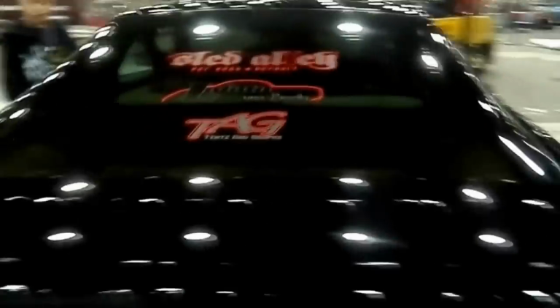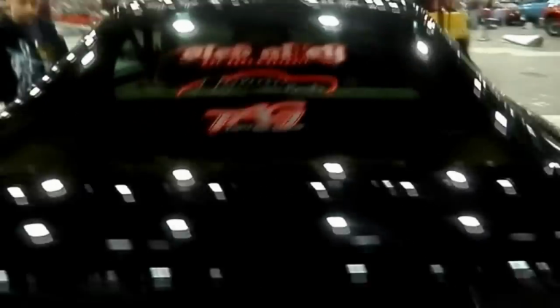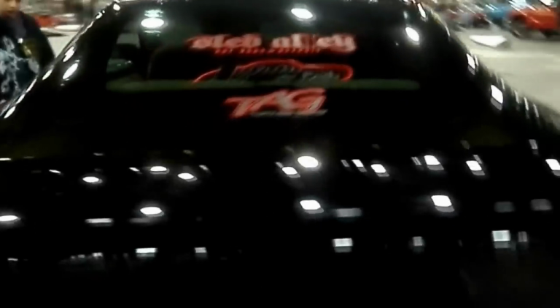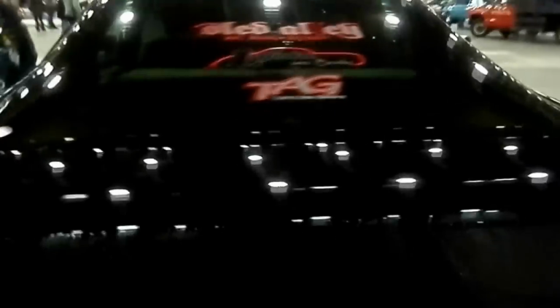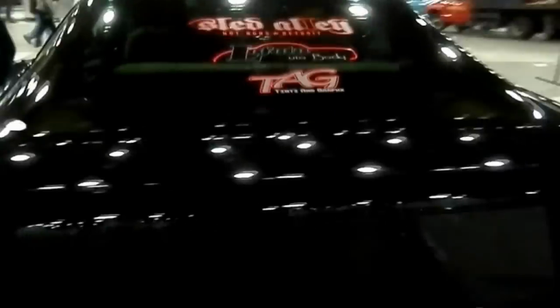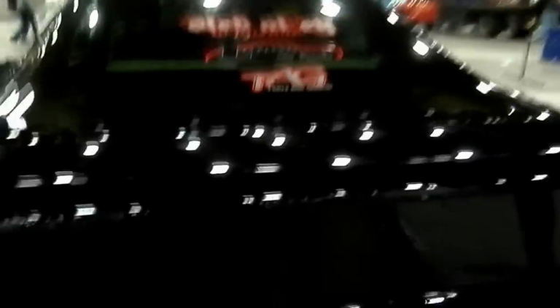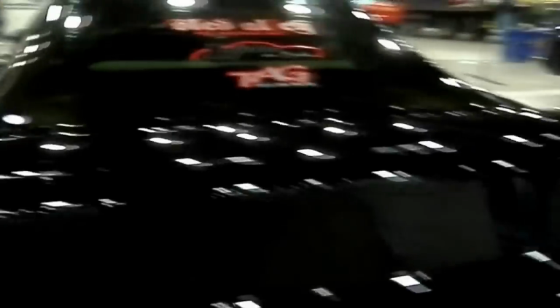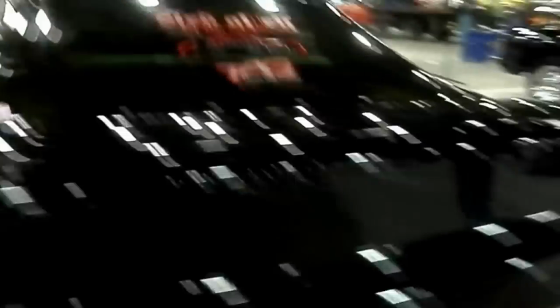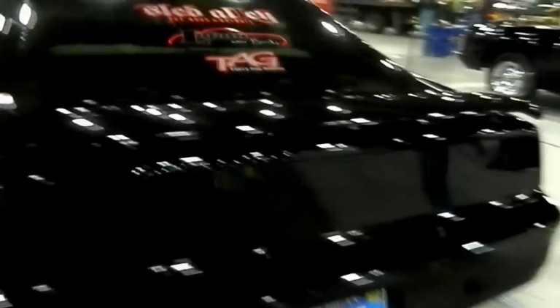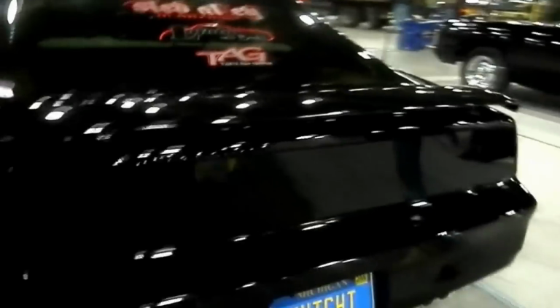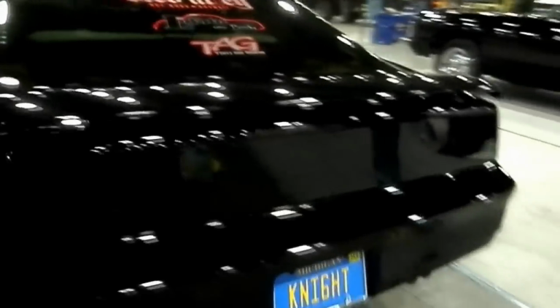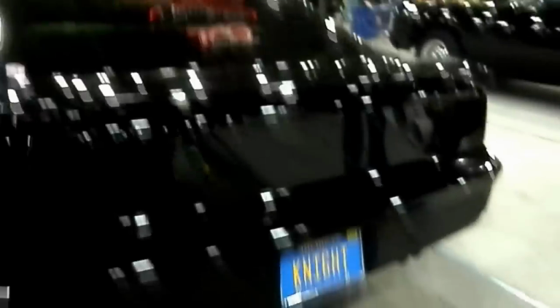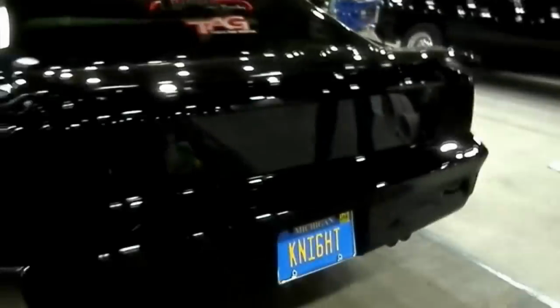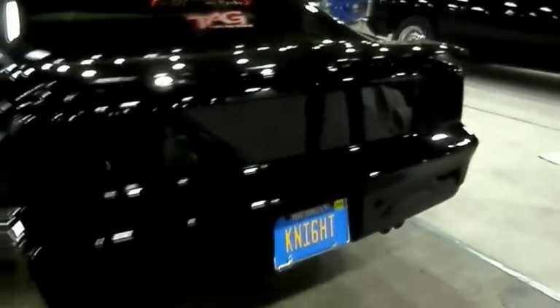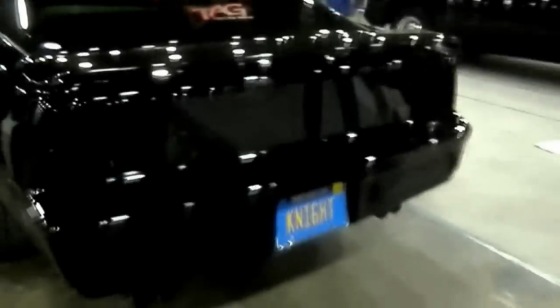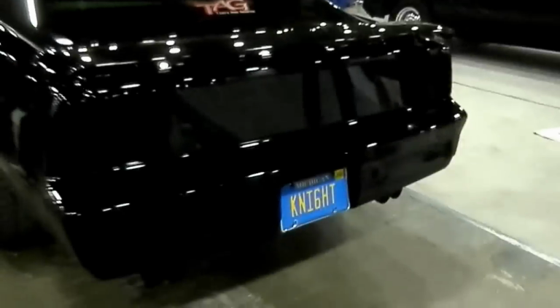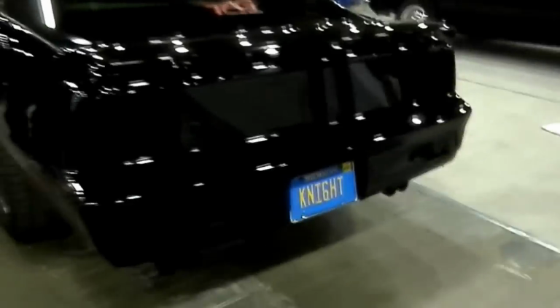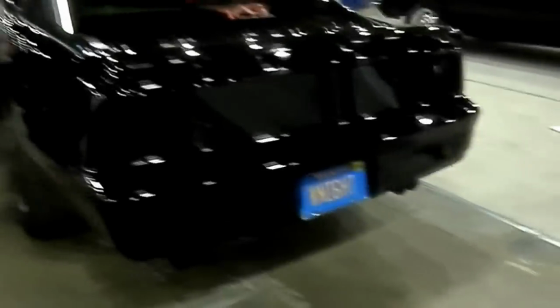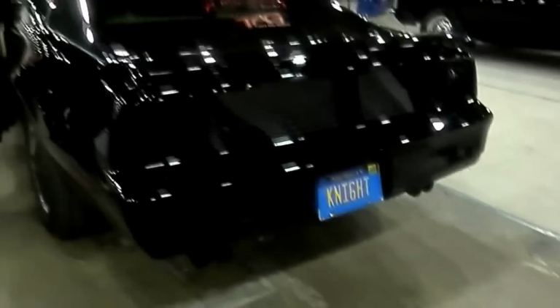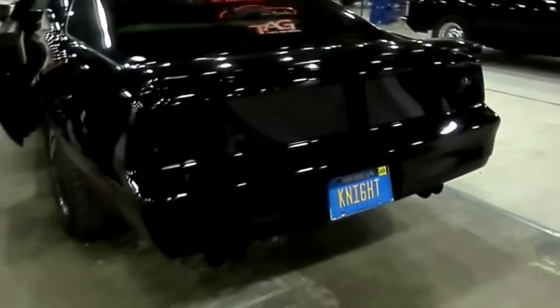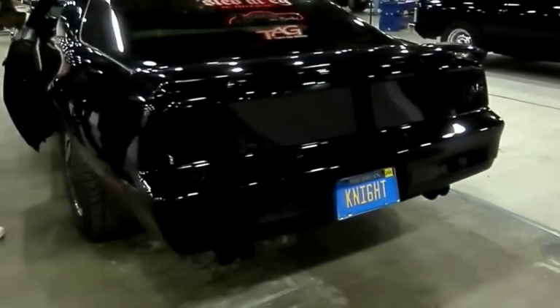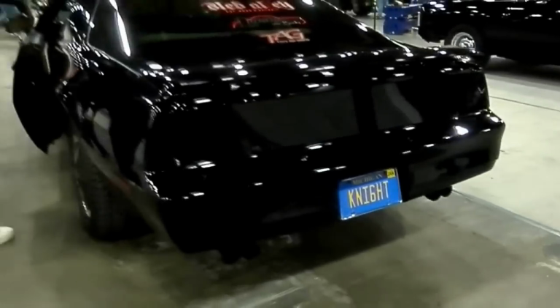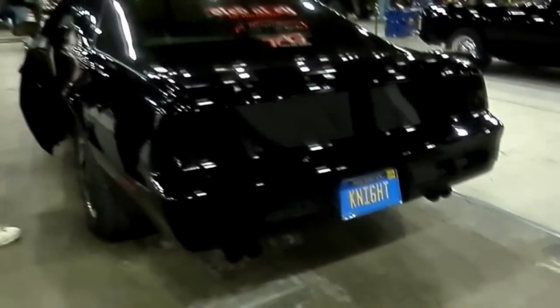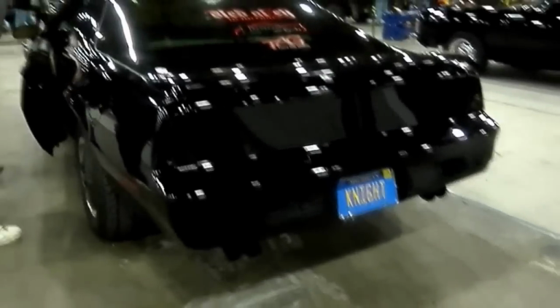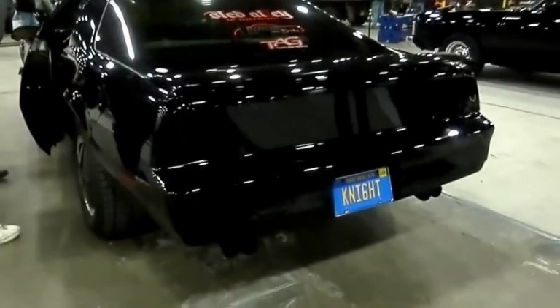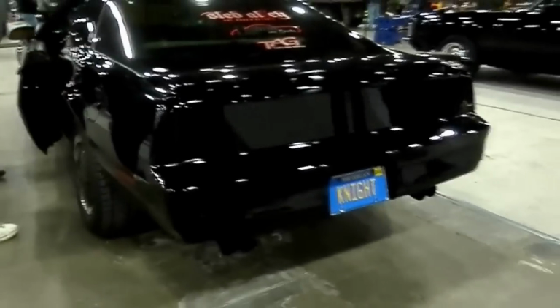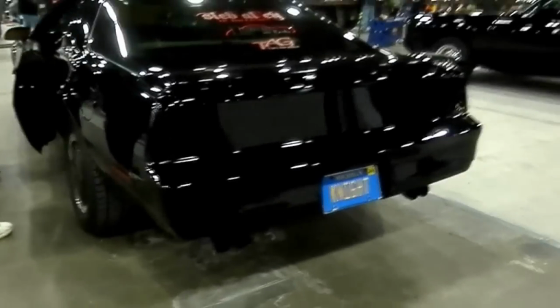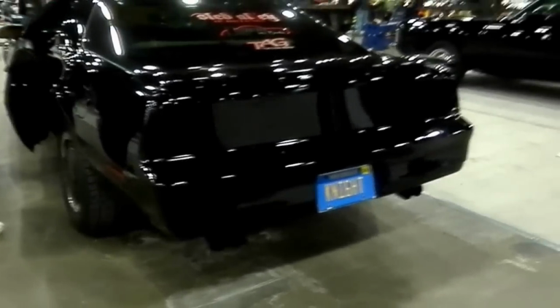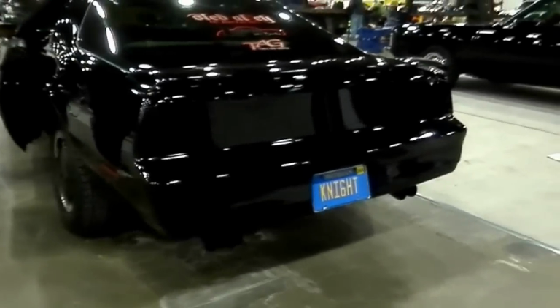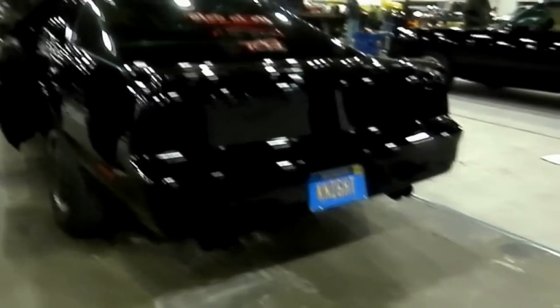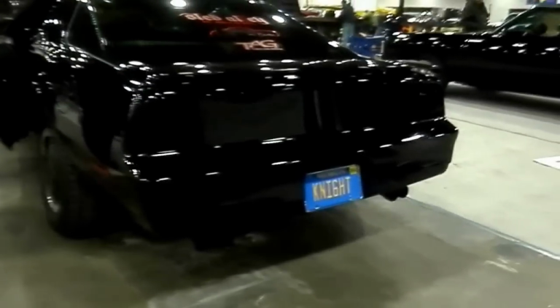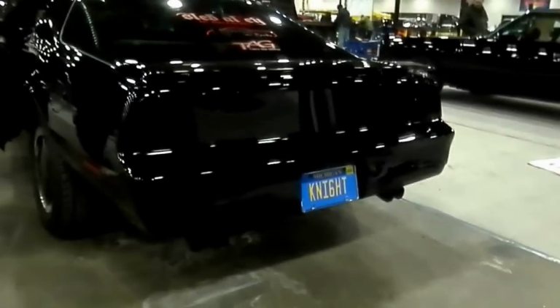And of course you made the blacked out taillights. That's also made by a light design.